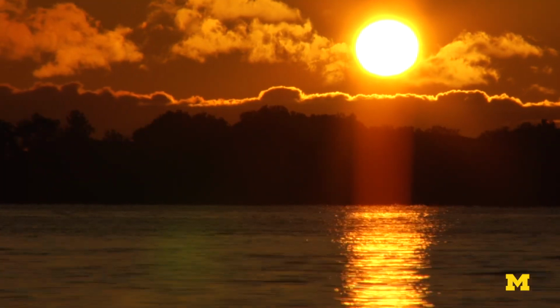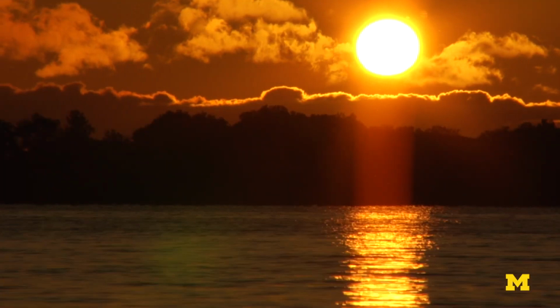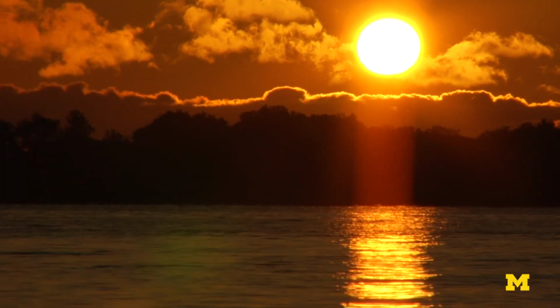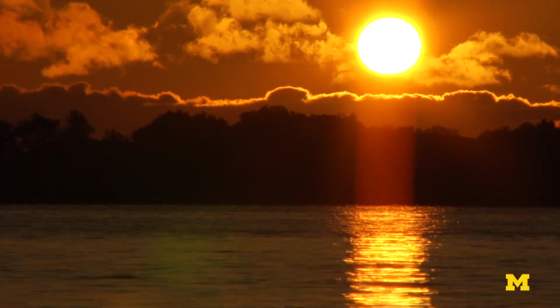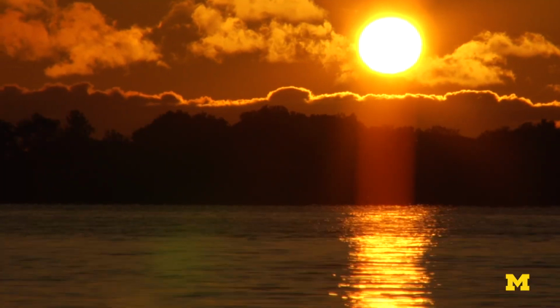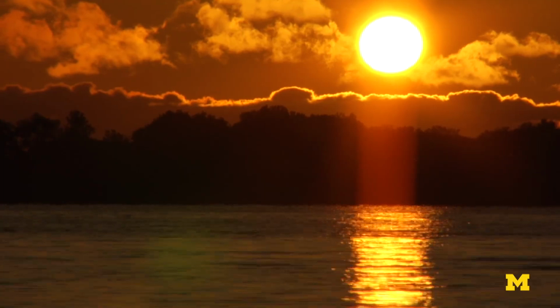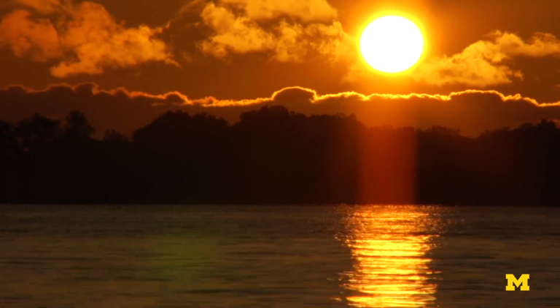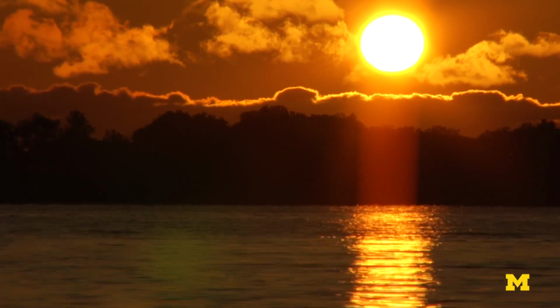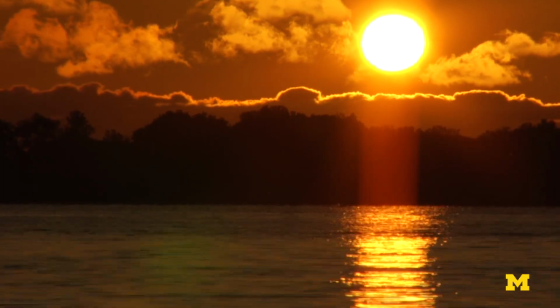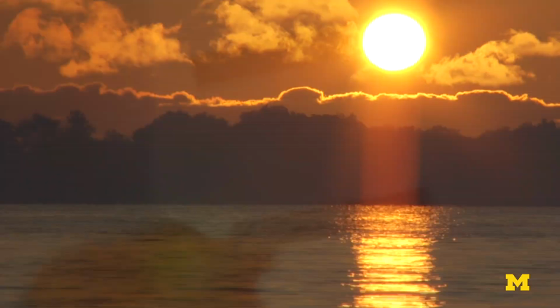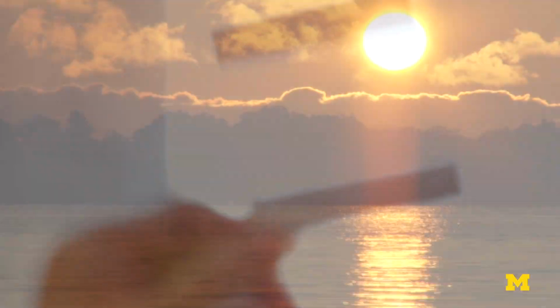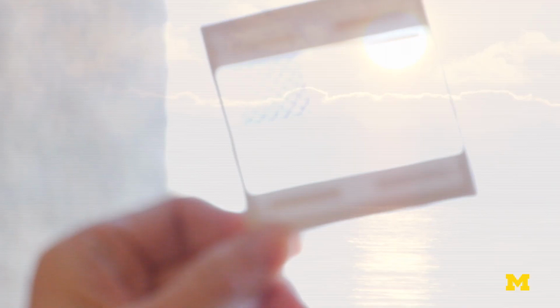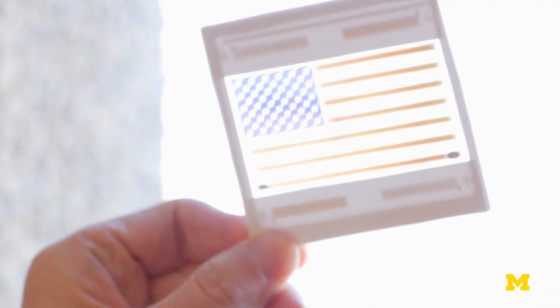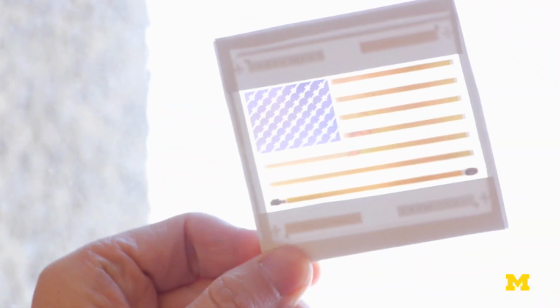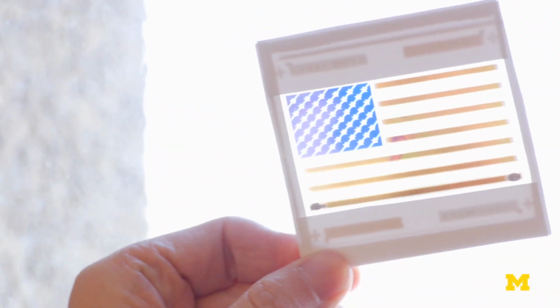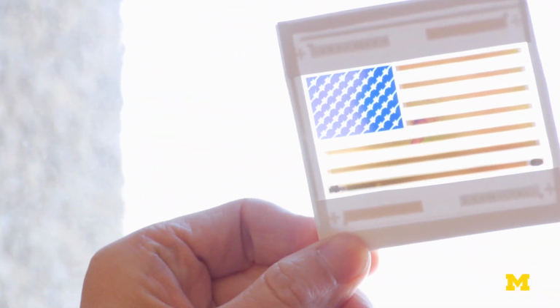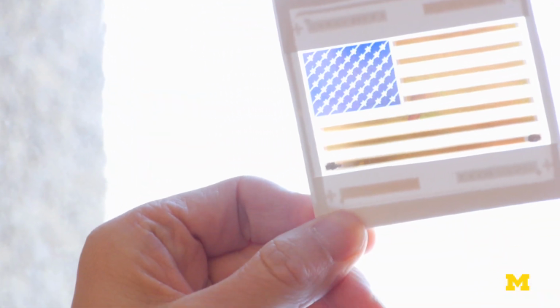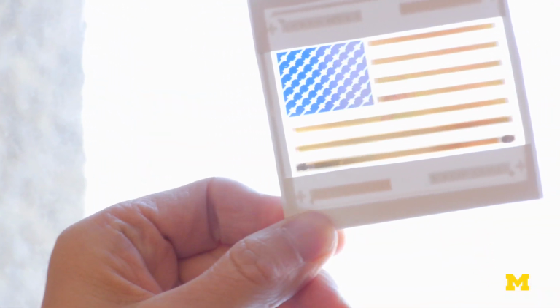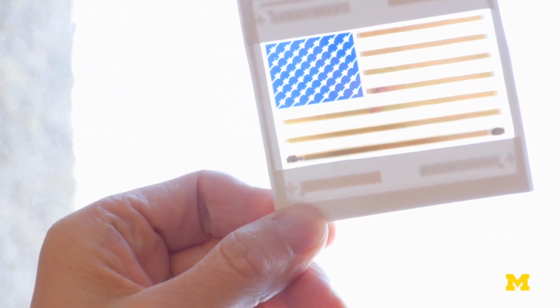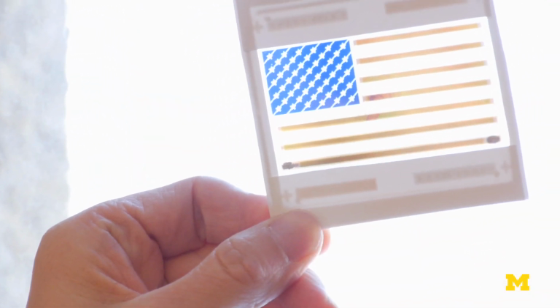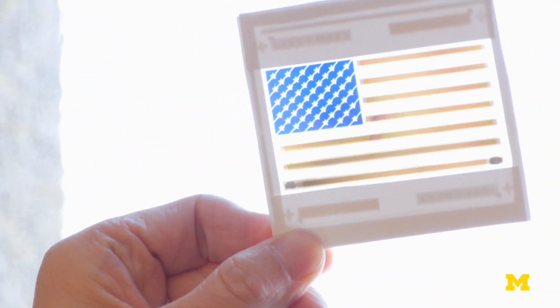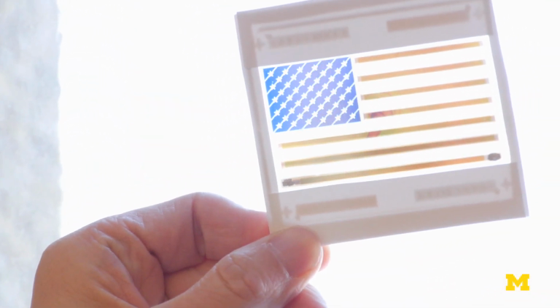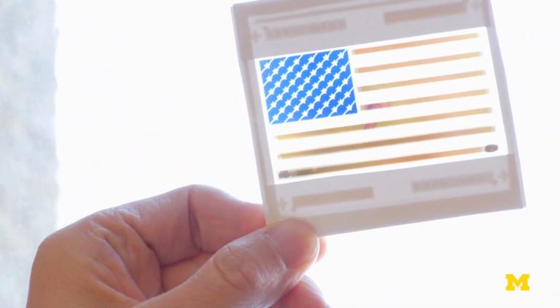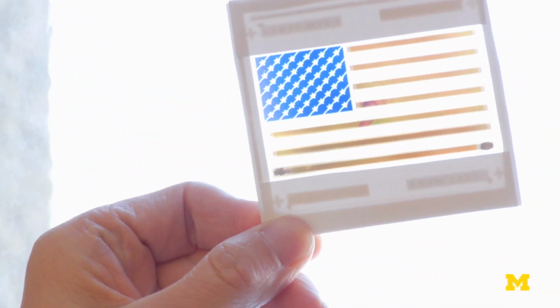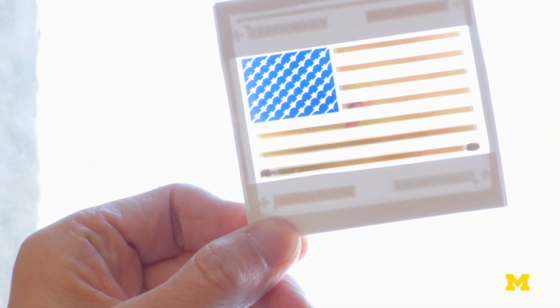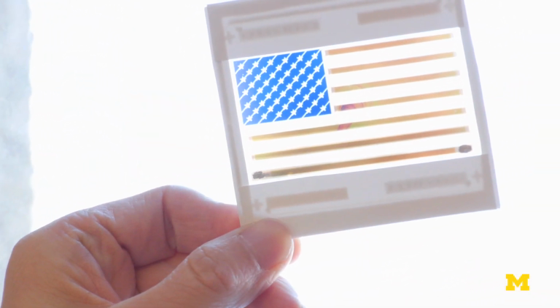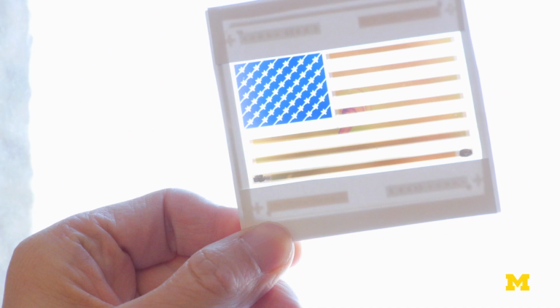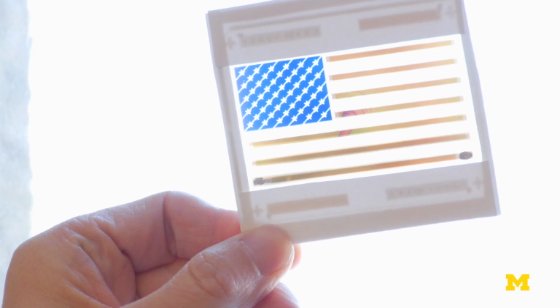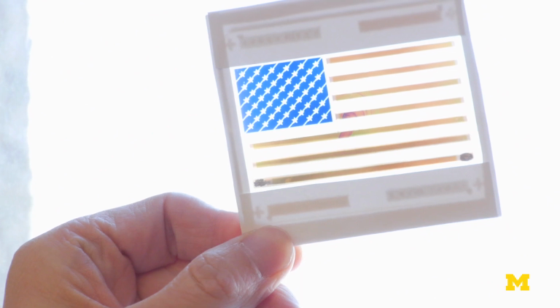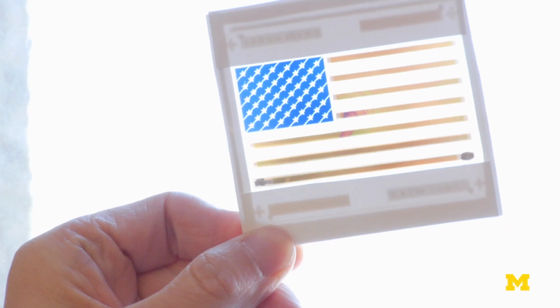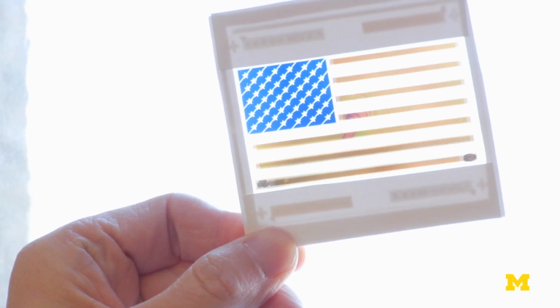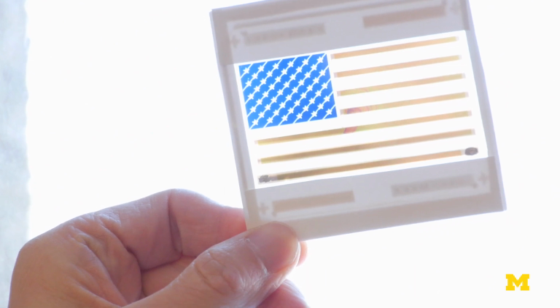What we have achieved here is colored solar cells. The red stripes, the blue background — they are actually working solar cells.